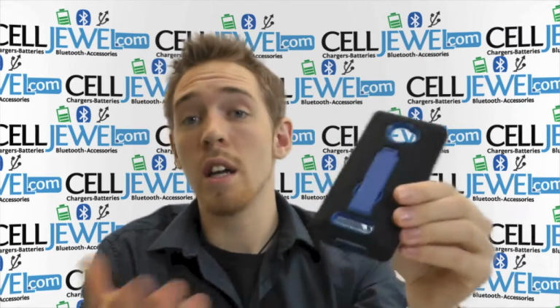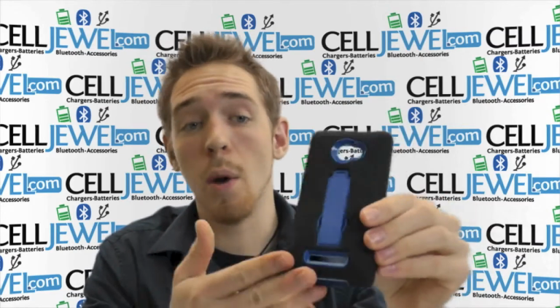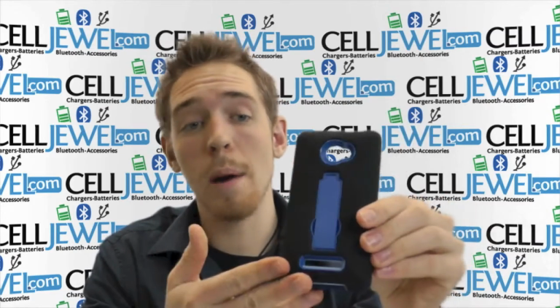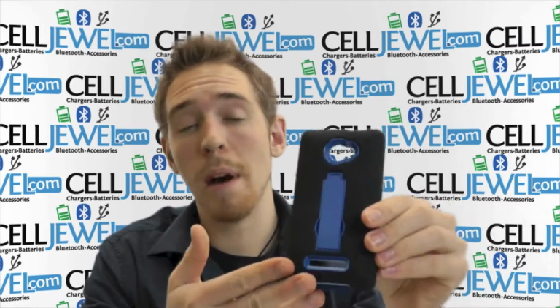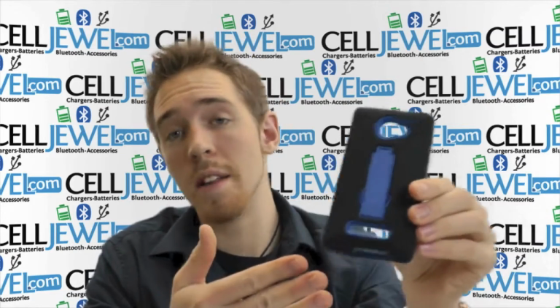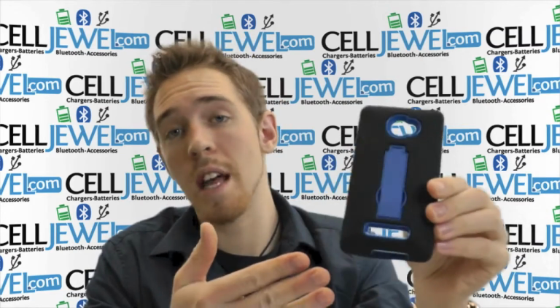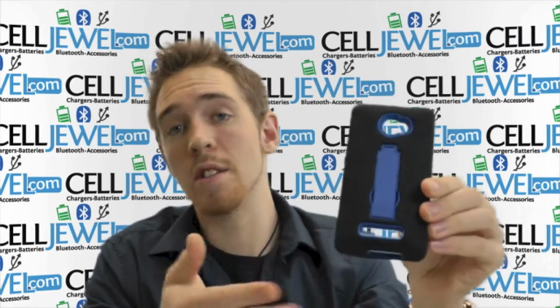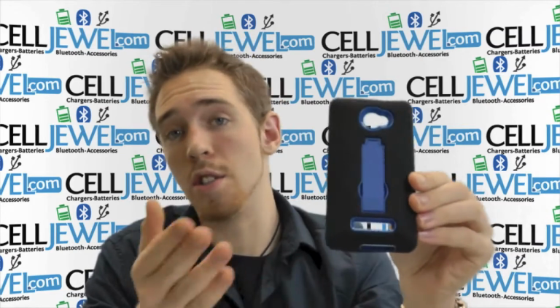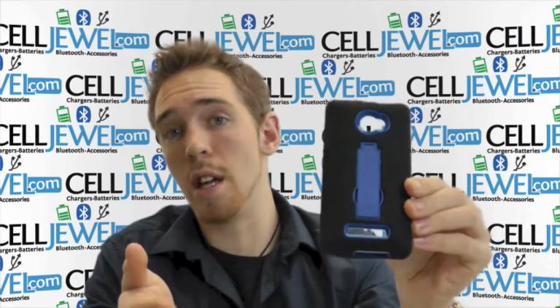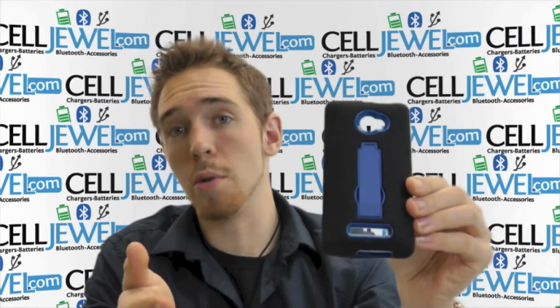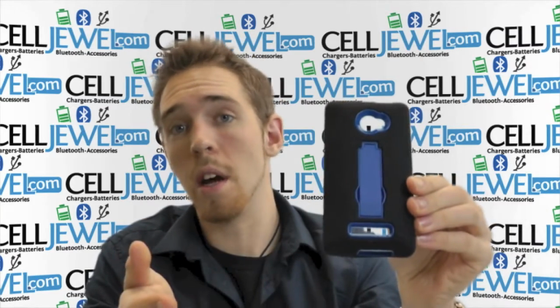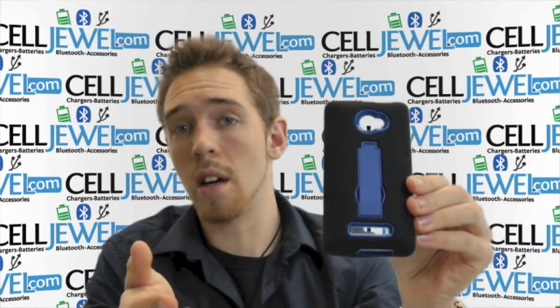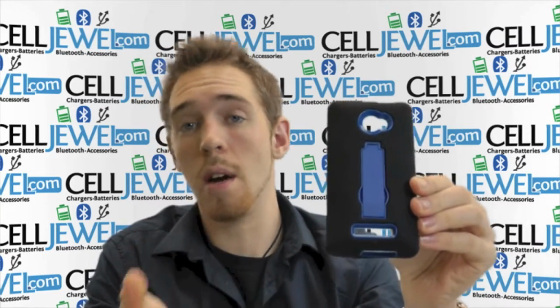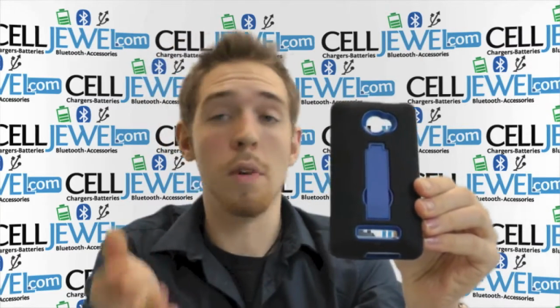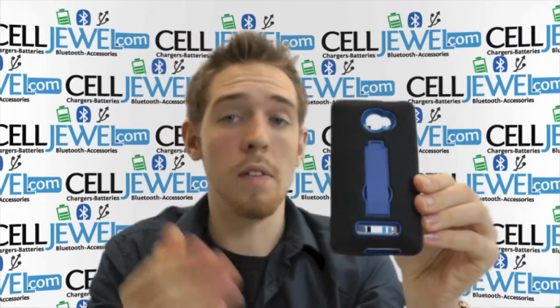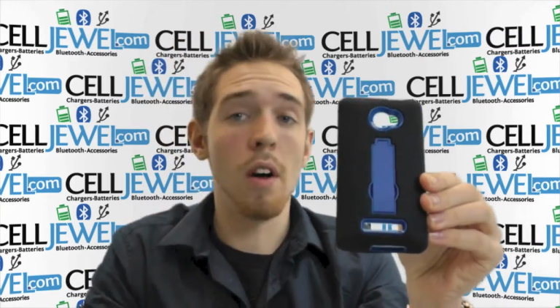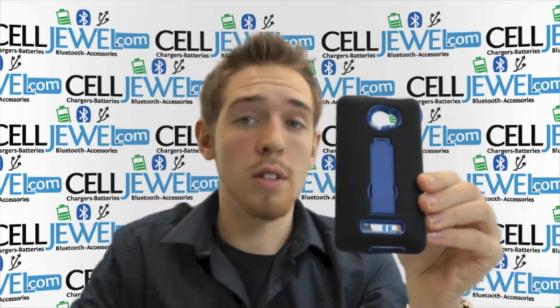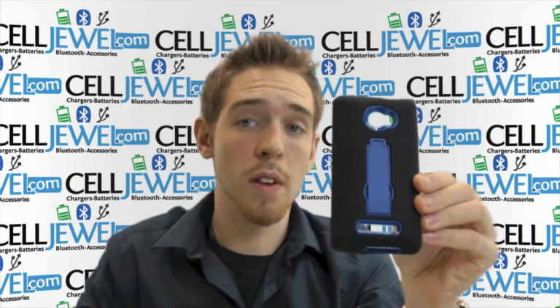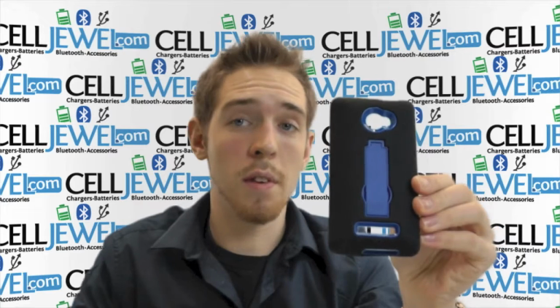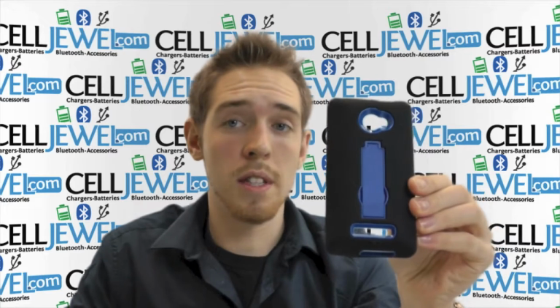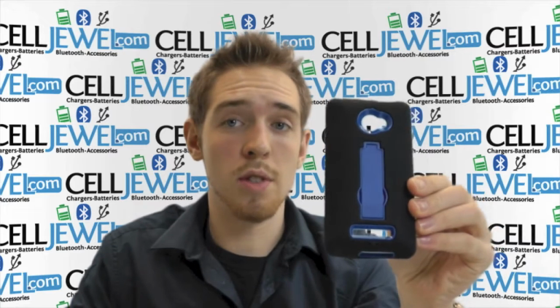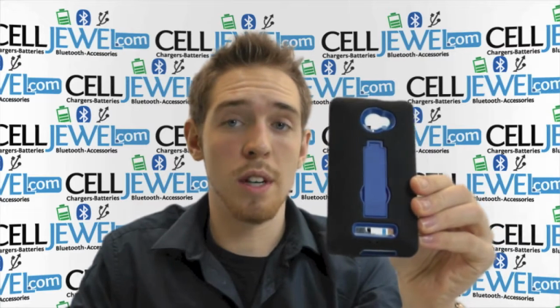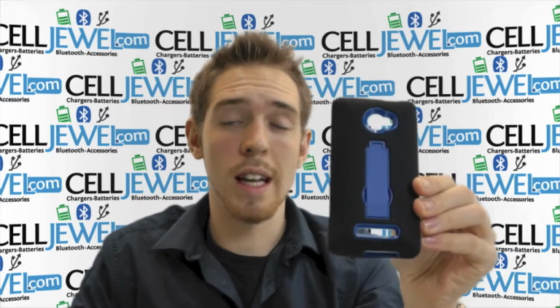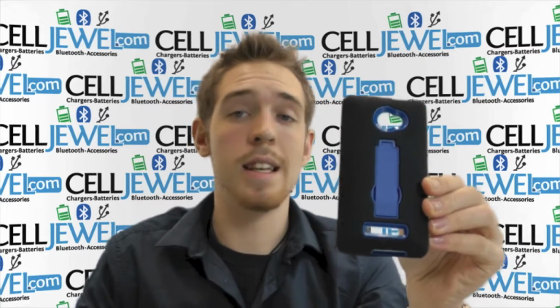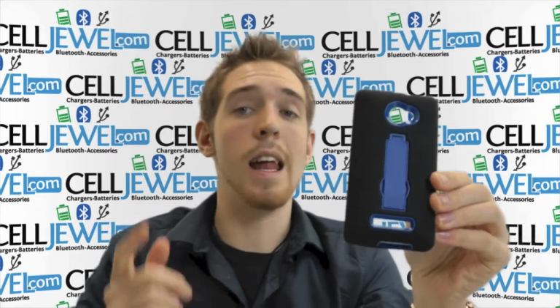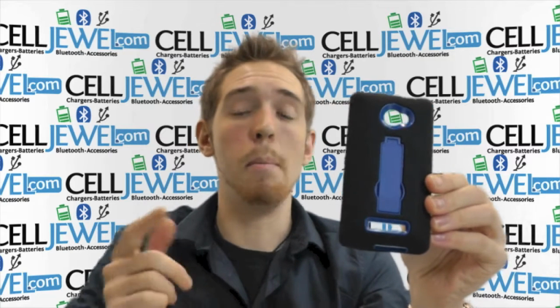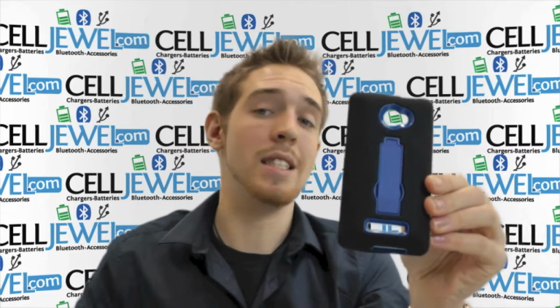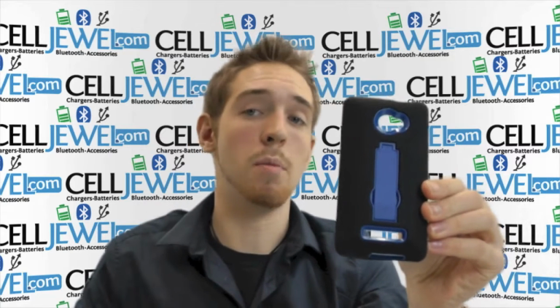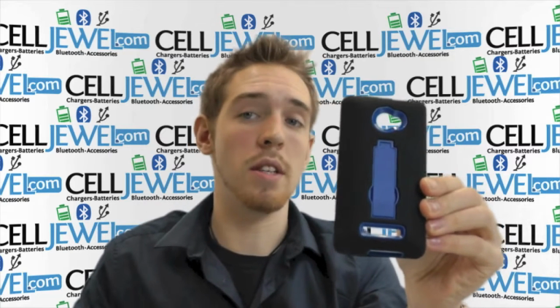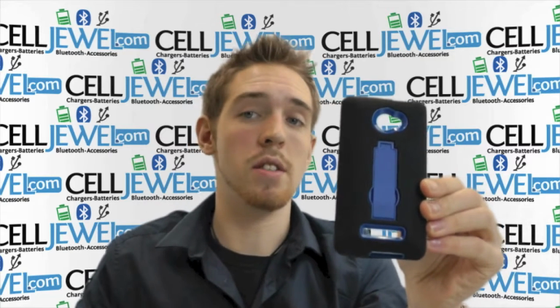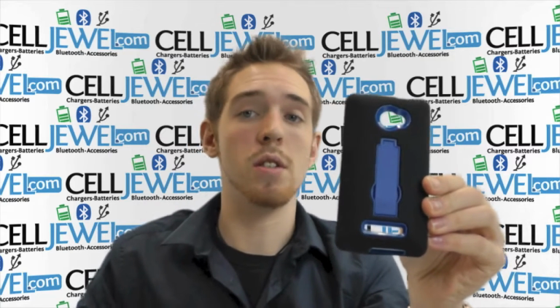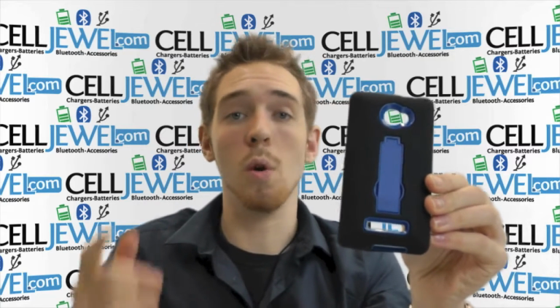Go ahead and buy this case on celljewel.com. We have all your cell phone accessory needs at amazing prices, so thank you for watching.